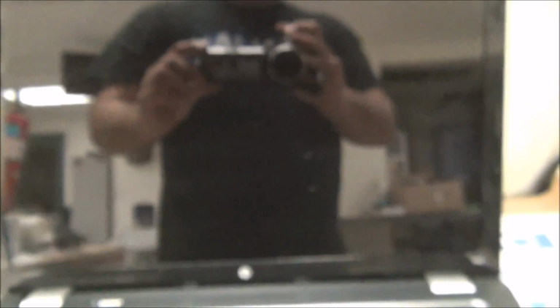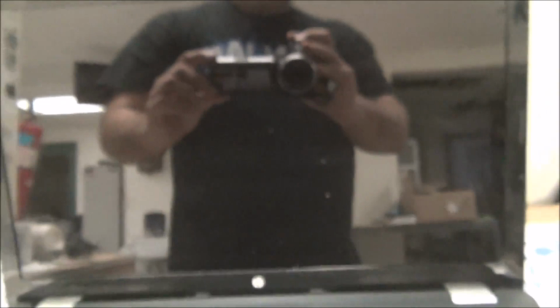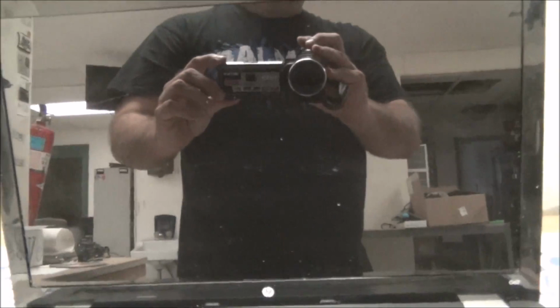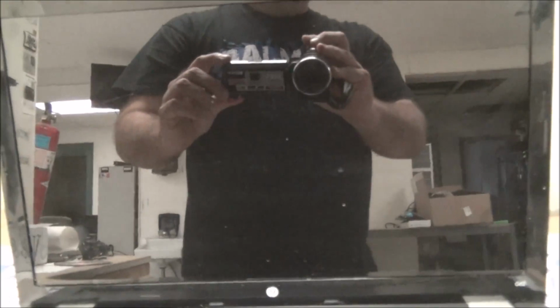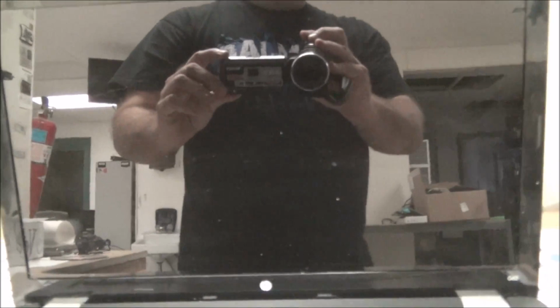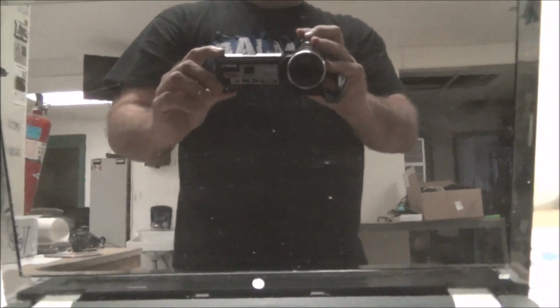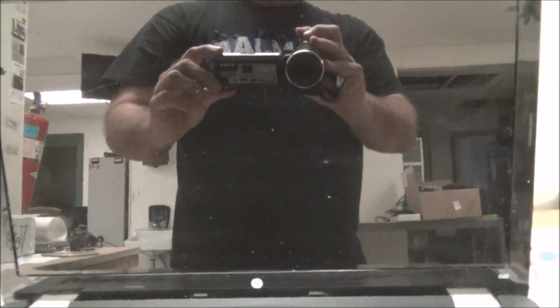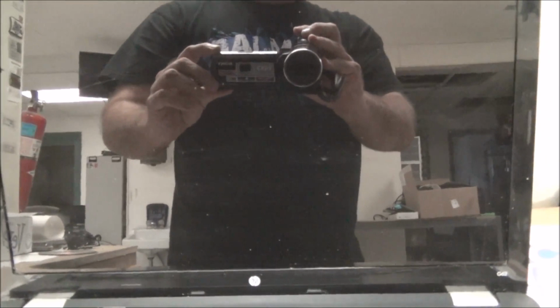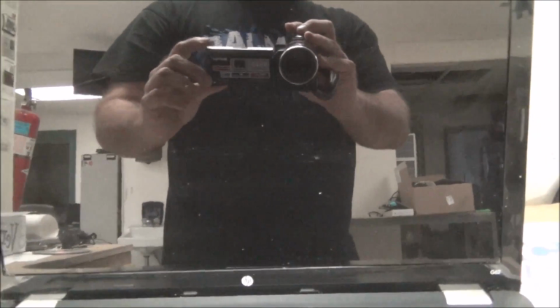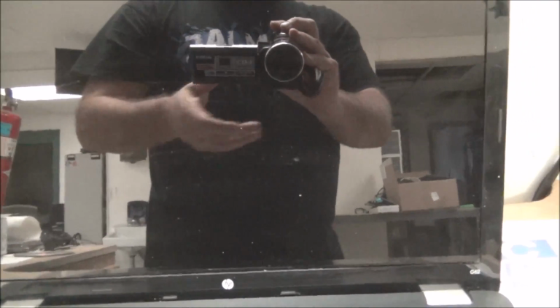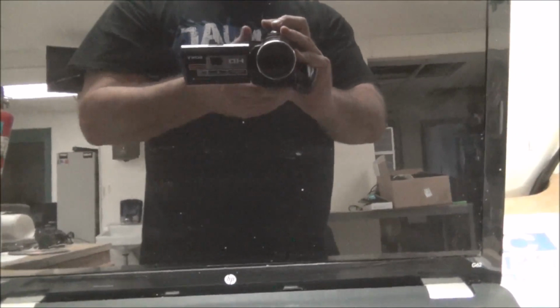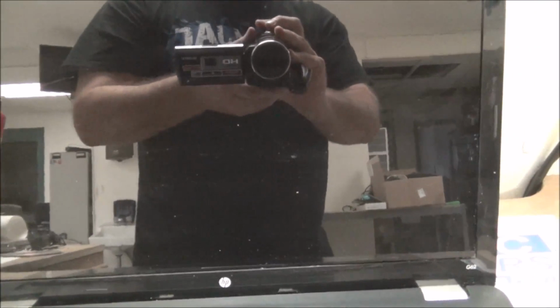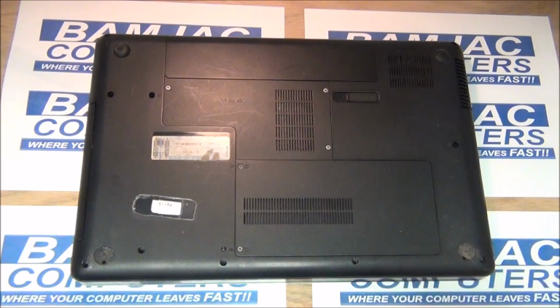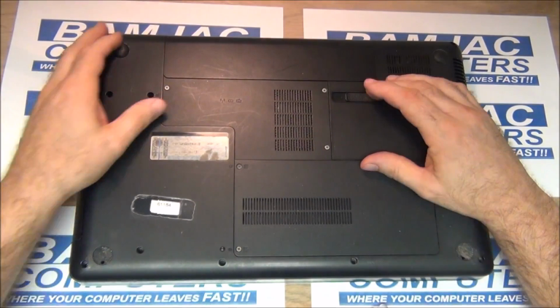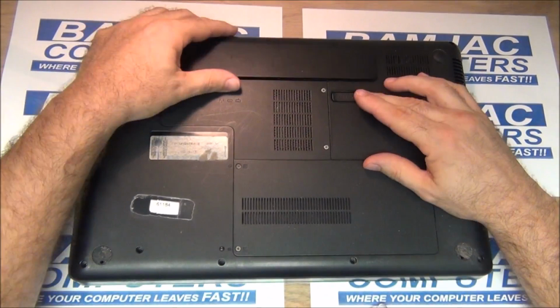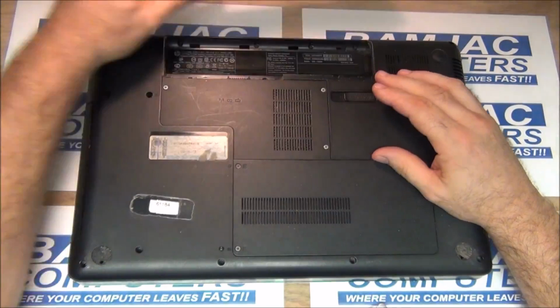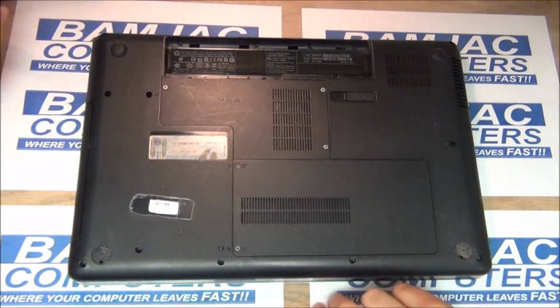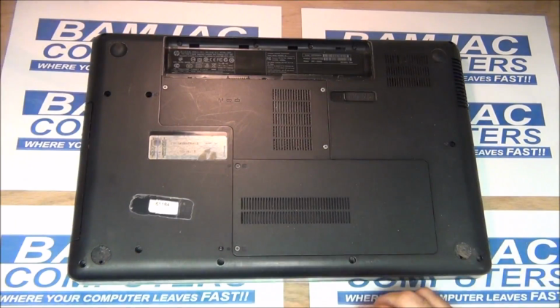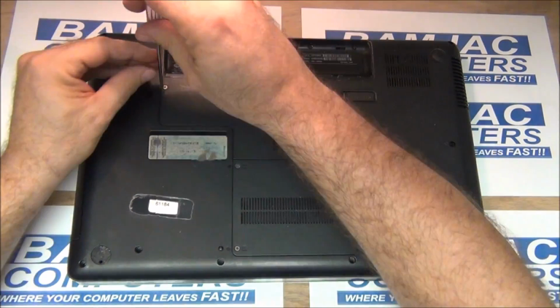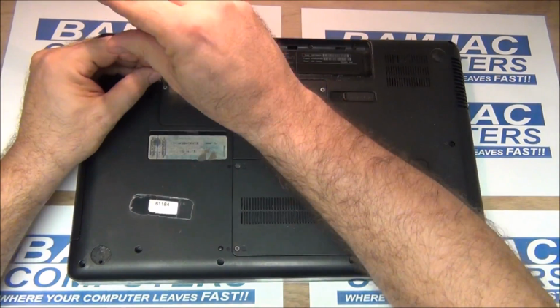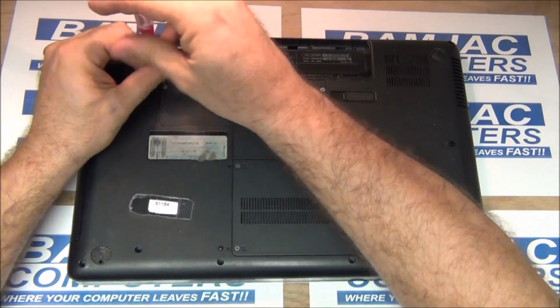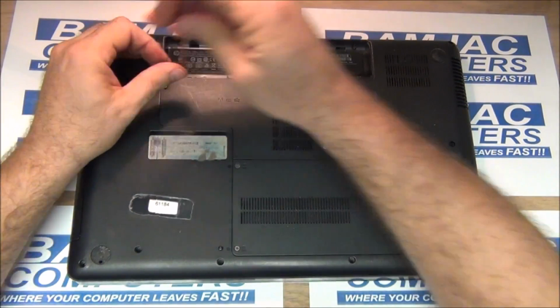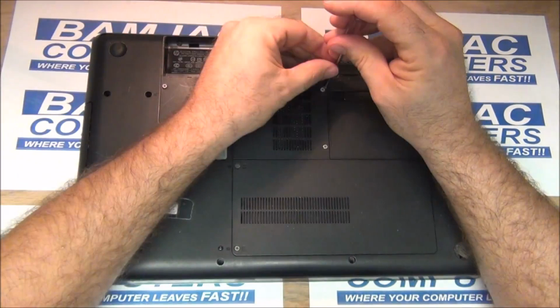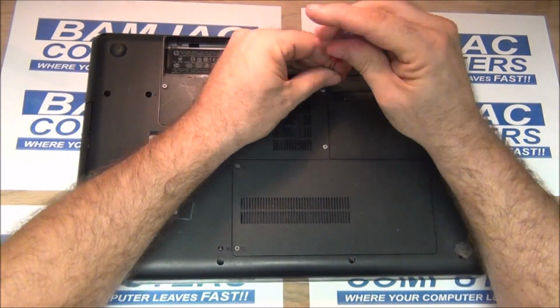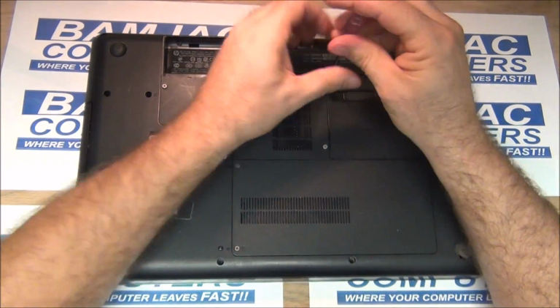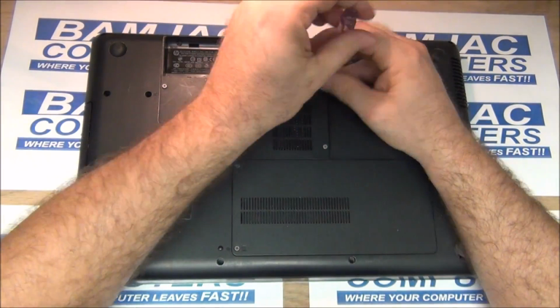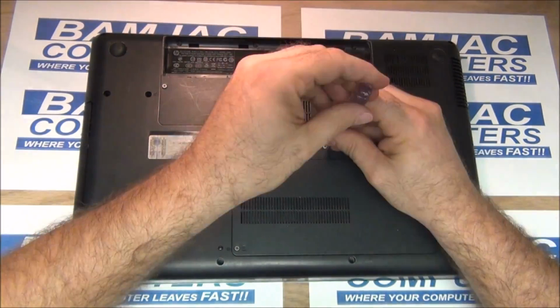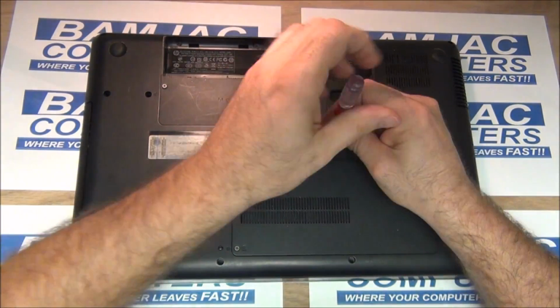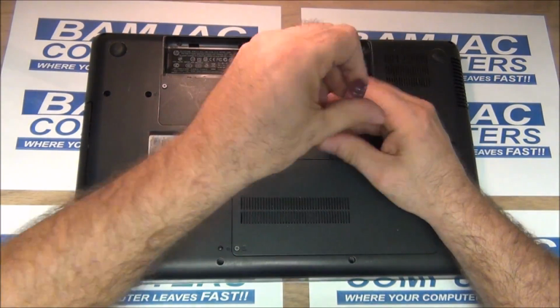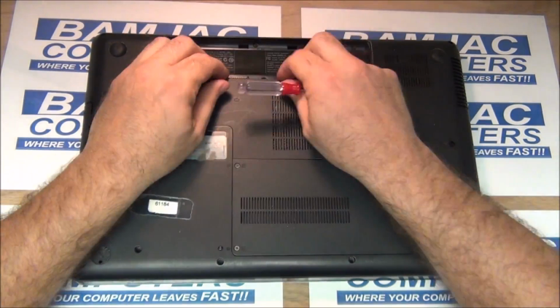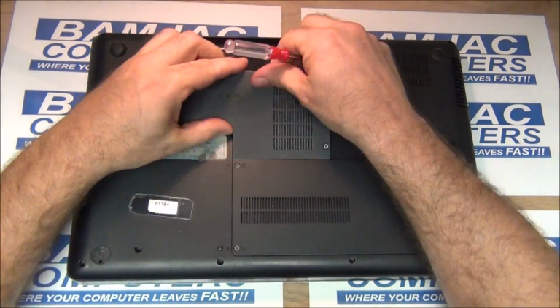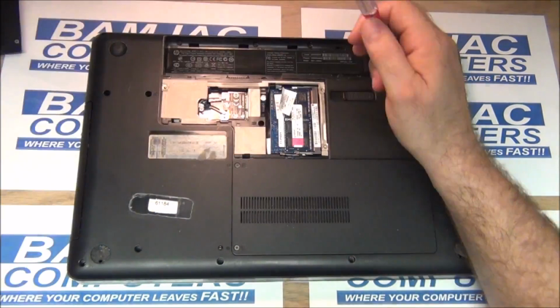We did some research on this to figure out what the problem was, and what we found out is that we need to do what is called a reflow procedure.